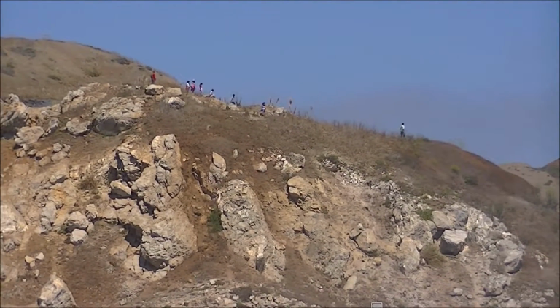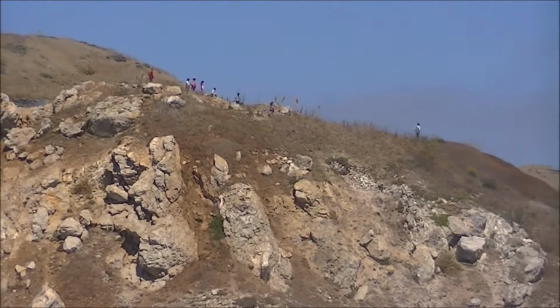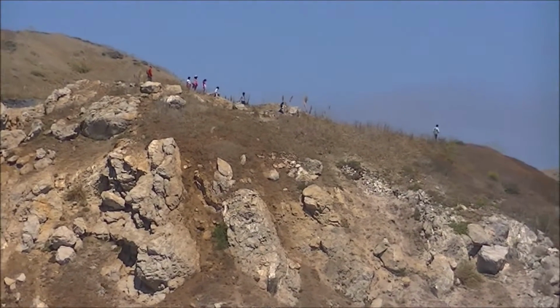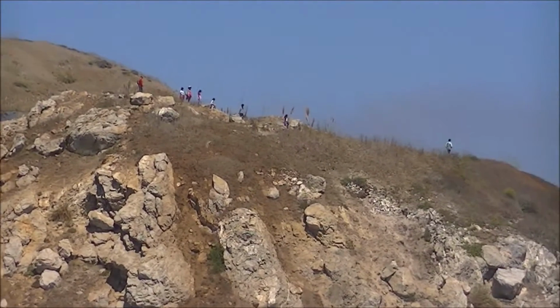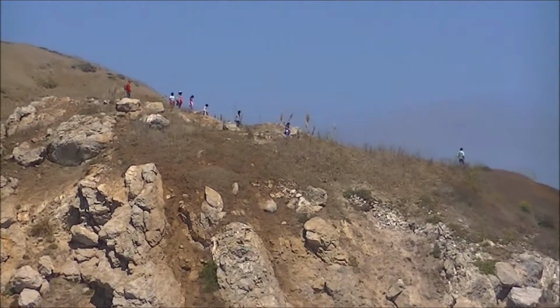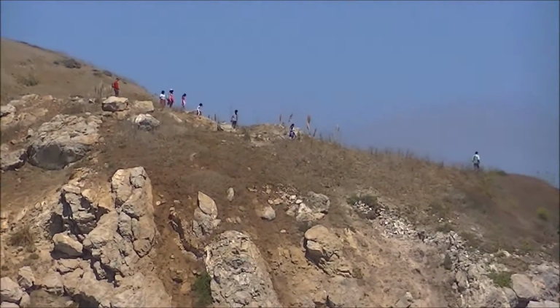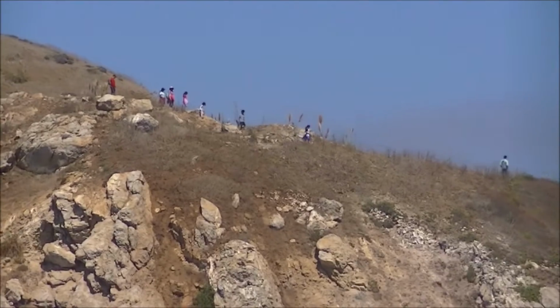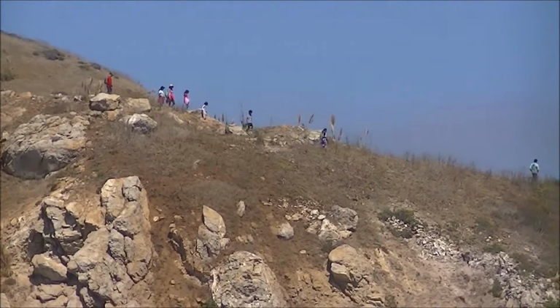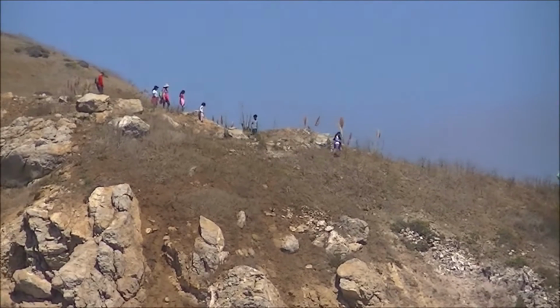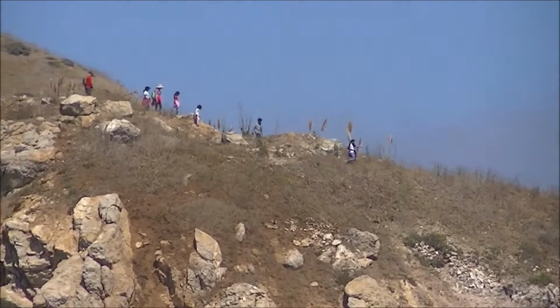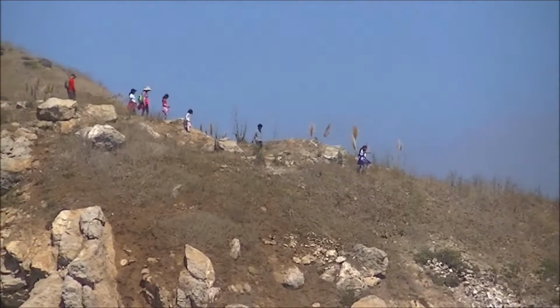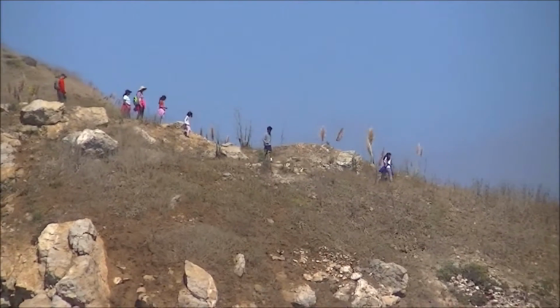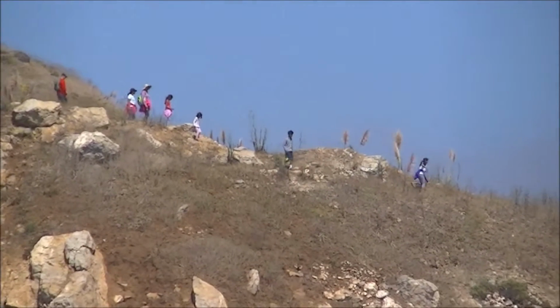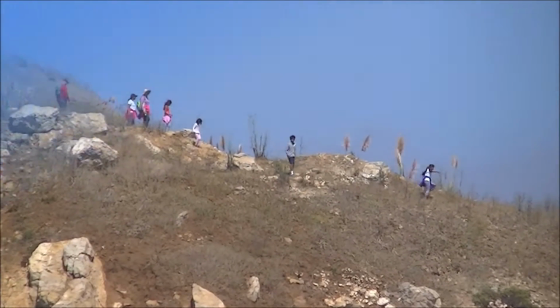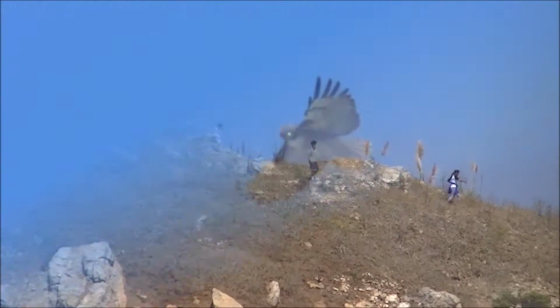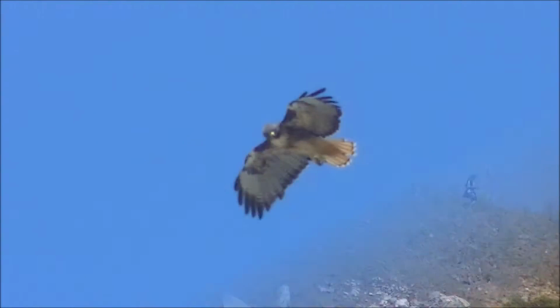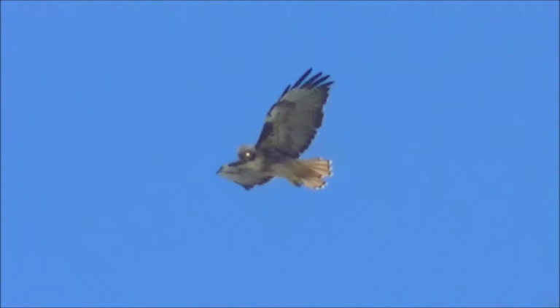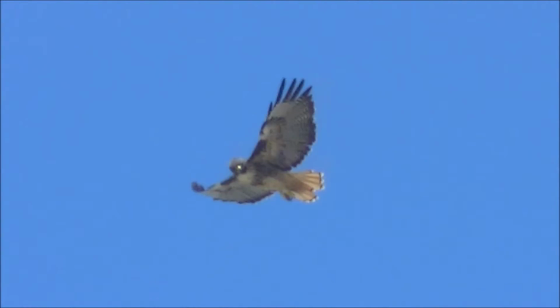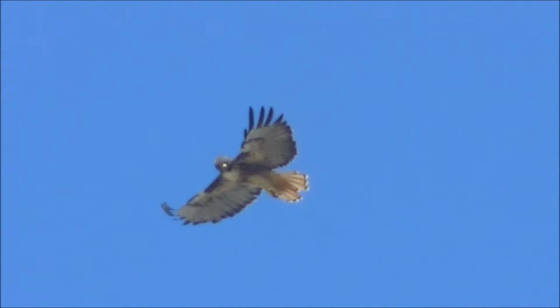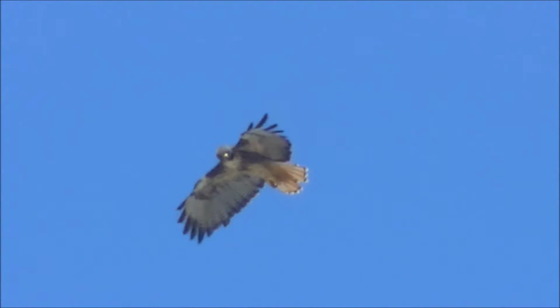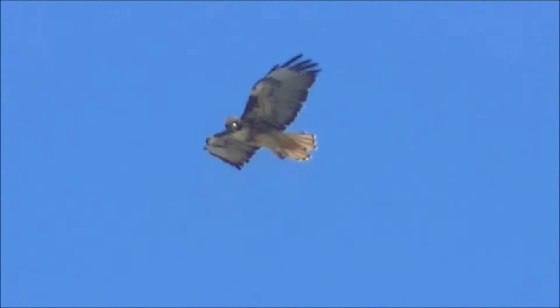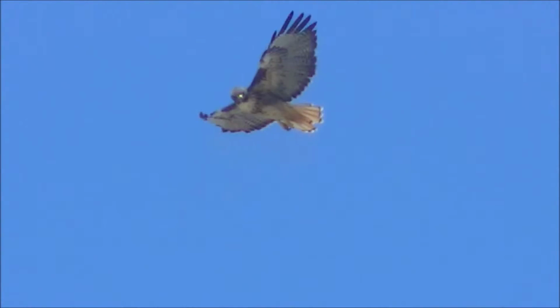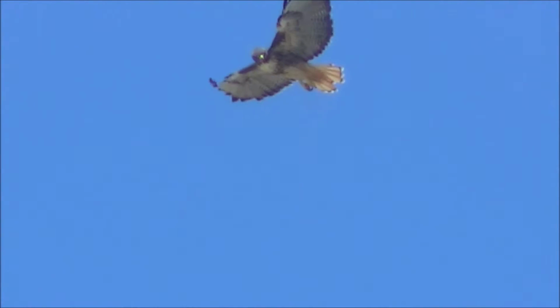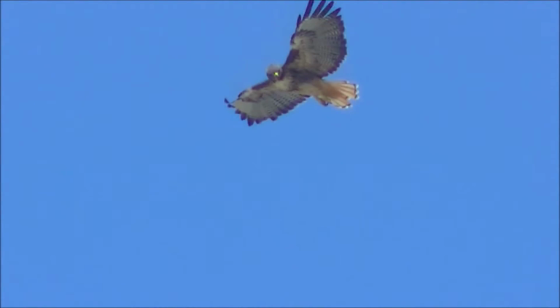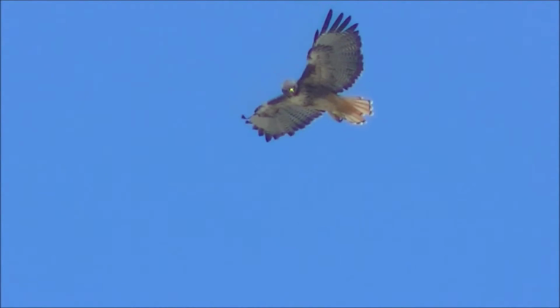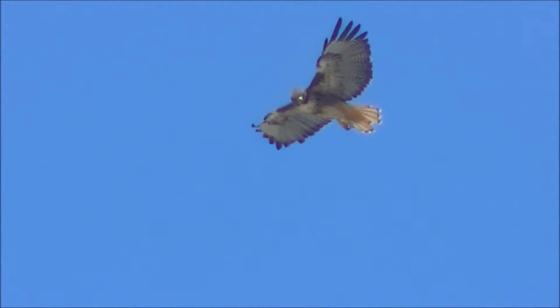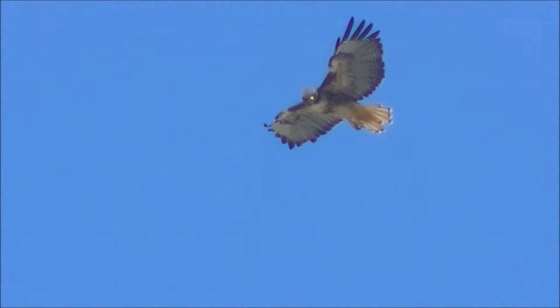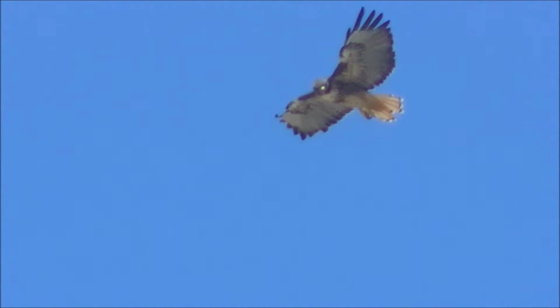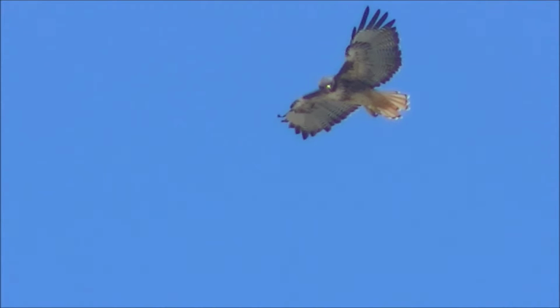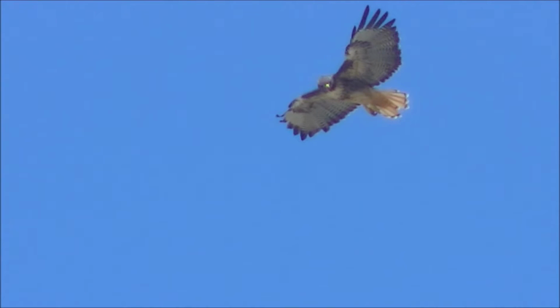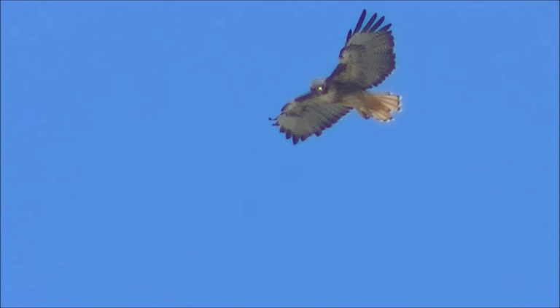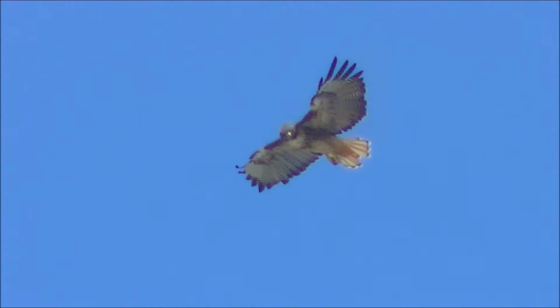There are trails on the cliffs surrounding the beach and birds of prey are often observed. Beautiful views for those who made it to the top.